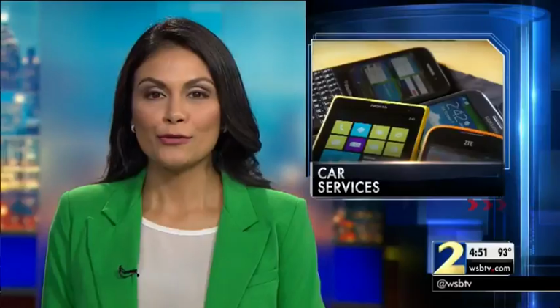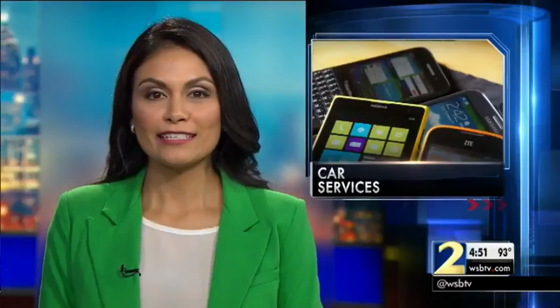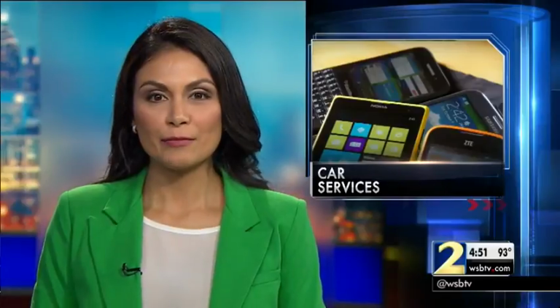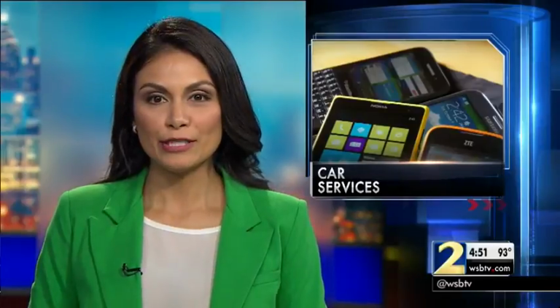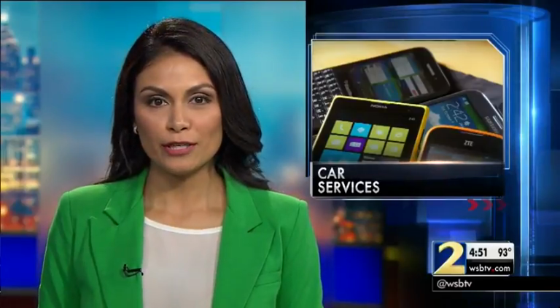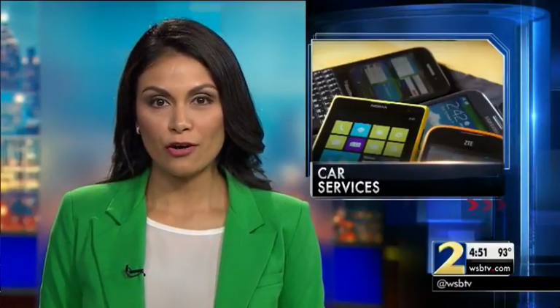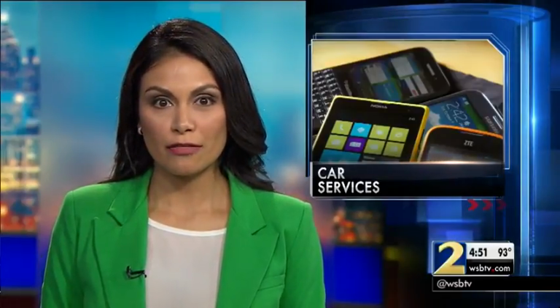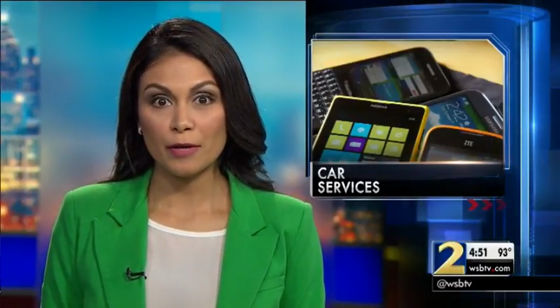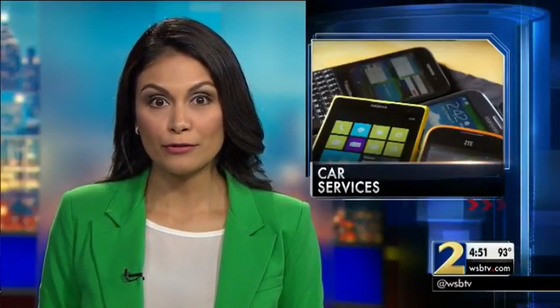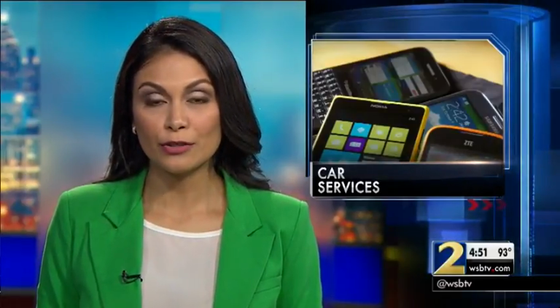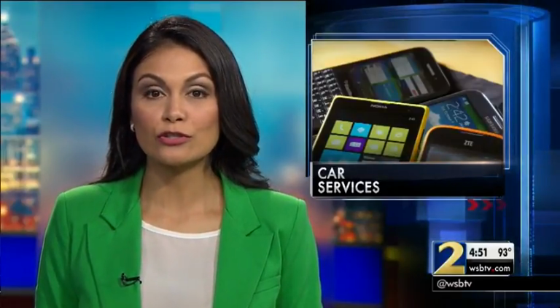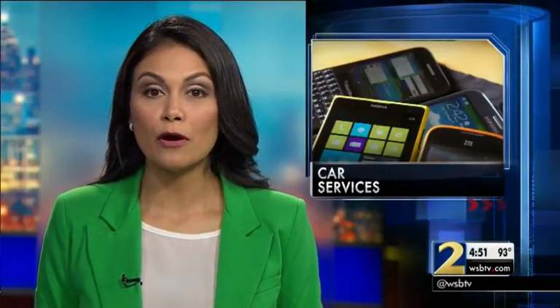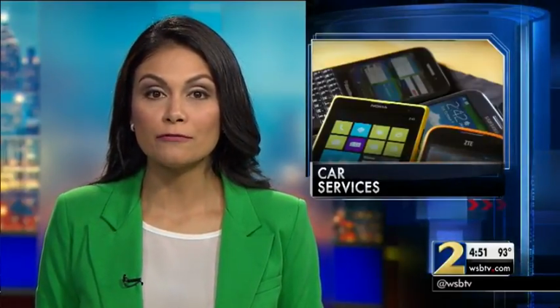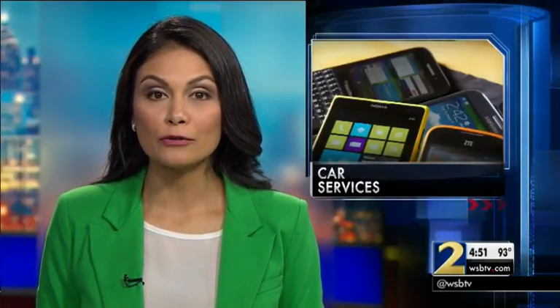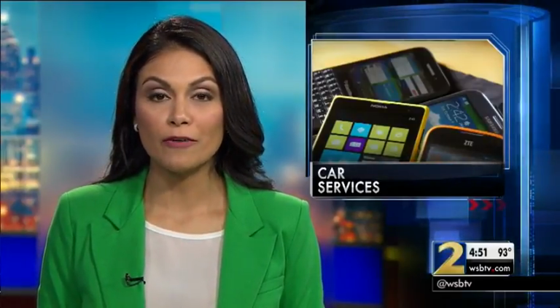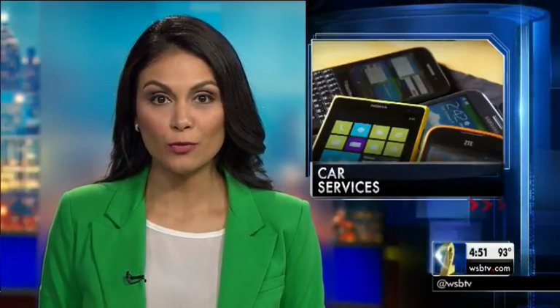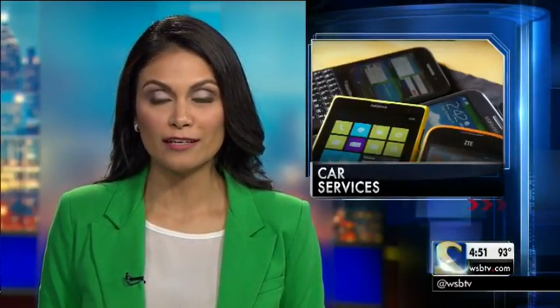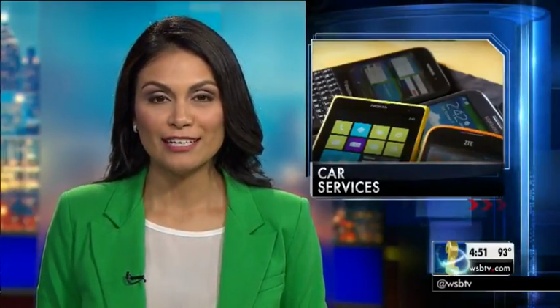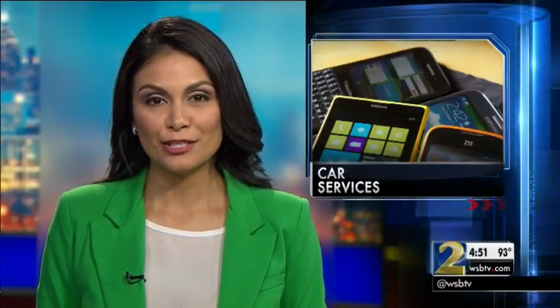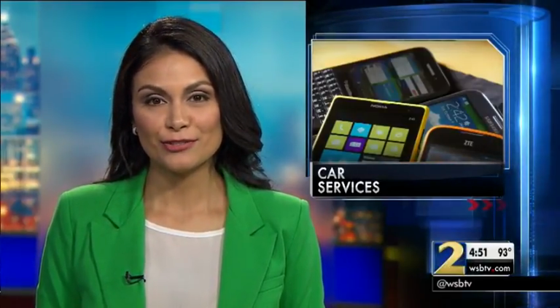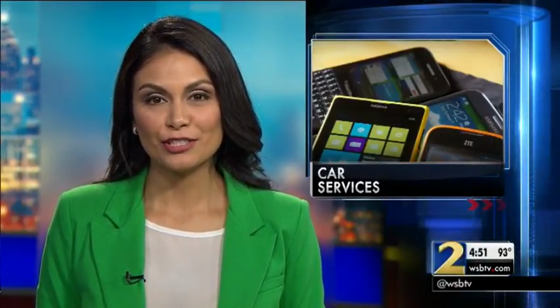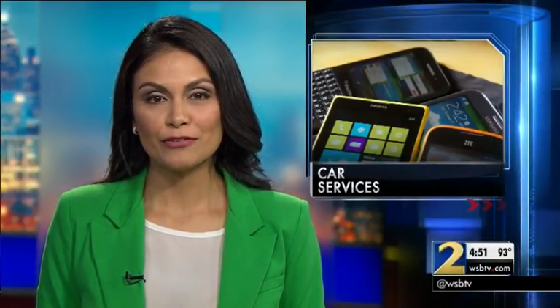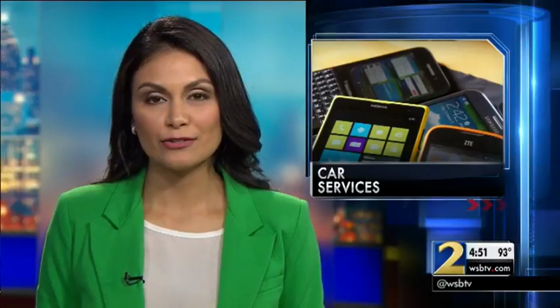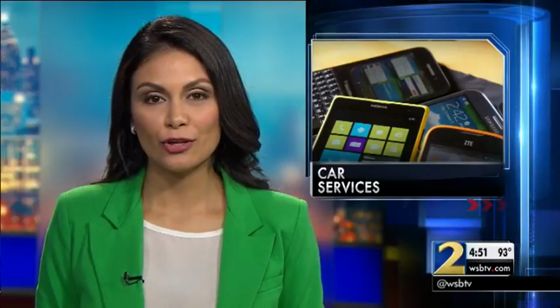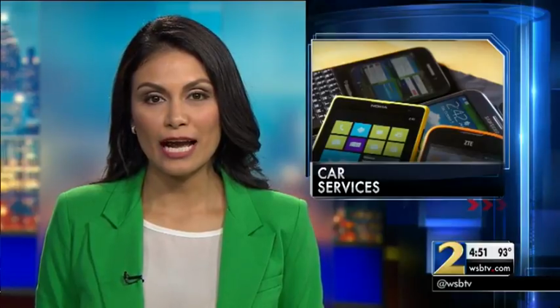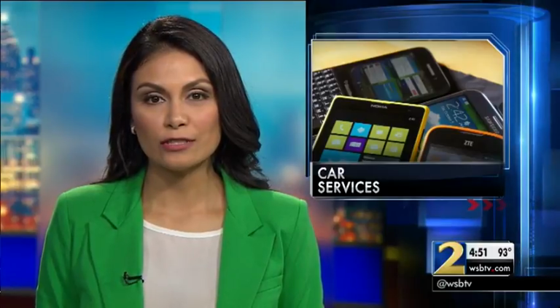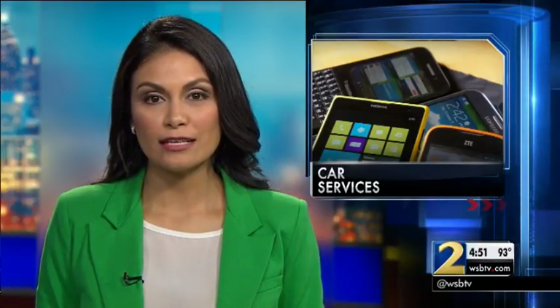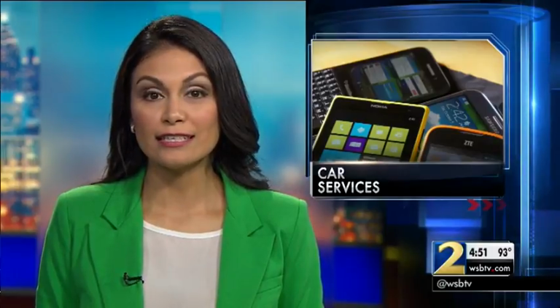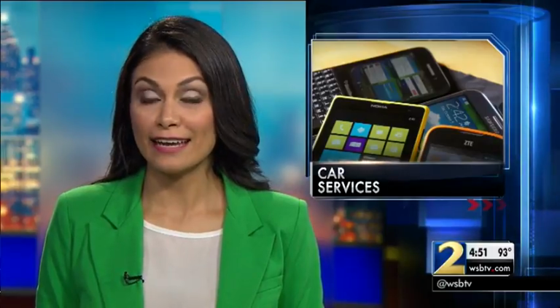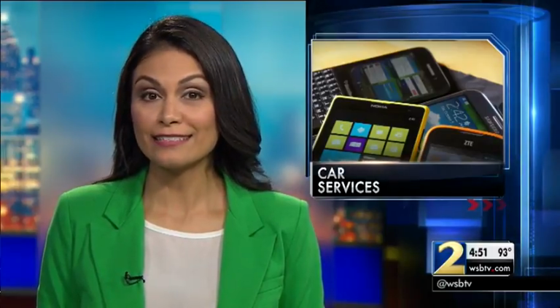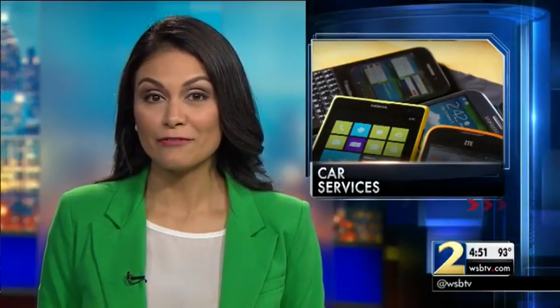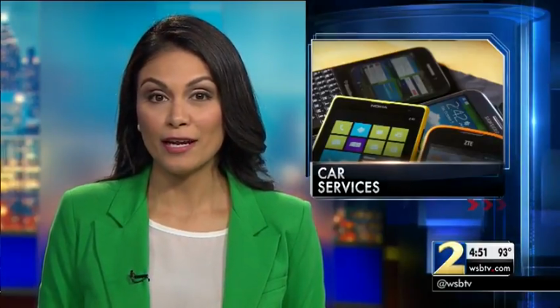So the next time you need to rent a car, think about using your smartphone to find one. Channel 2's consumer advisor Clark Howard says it can save you money.